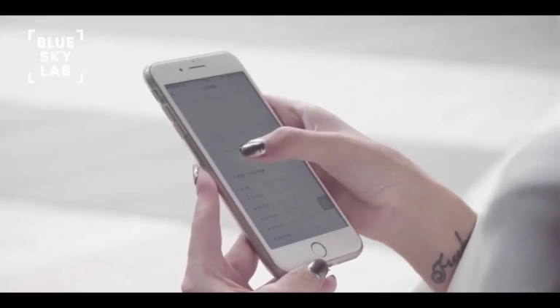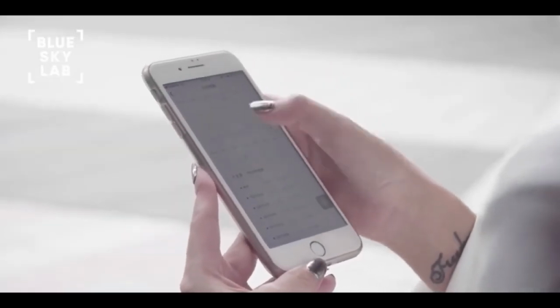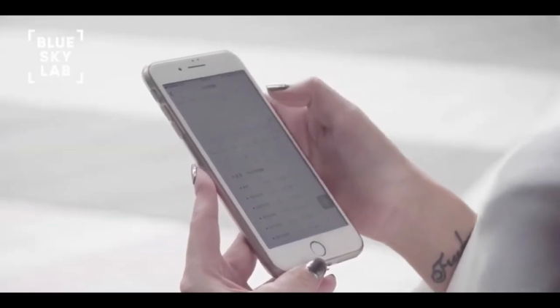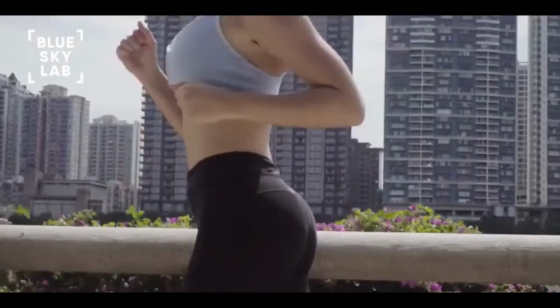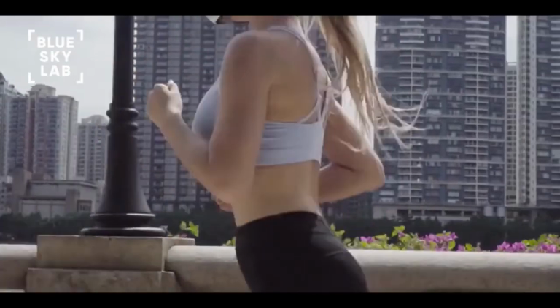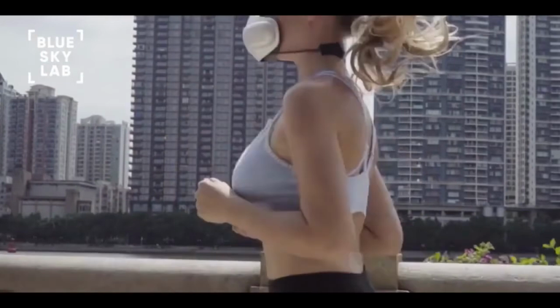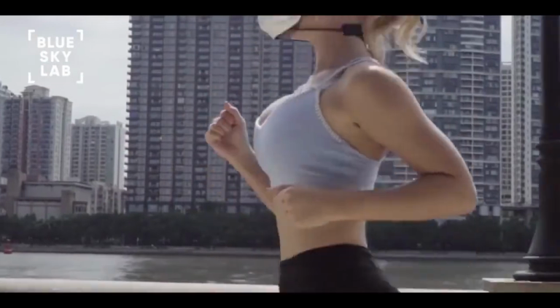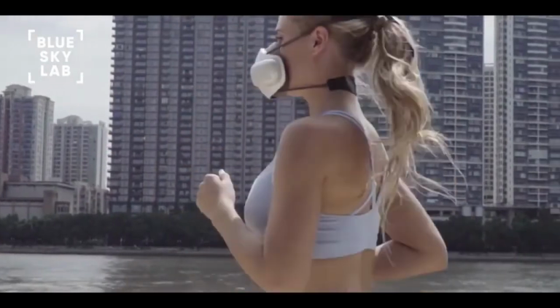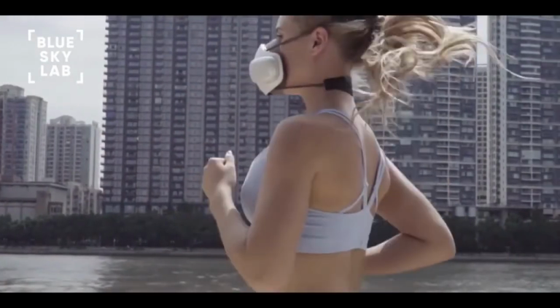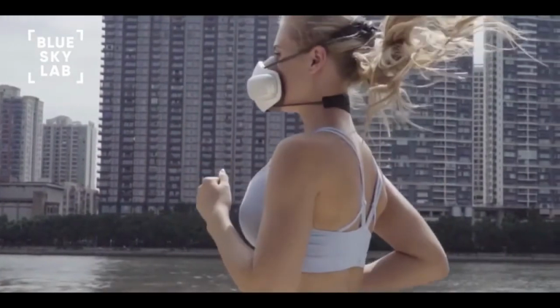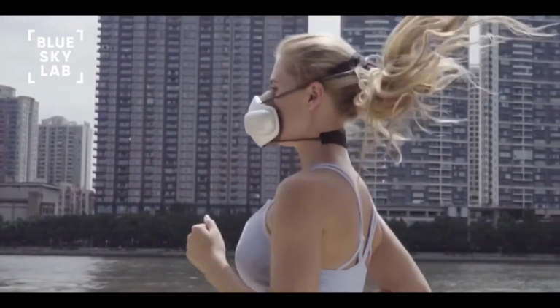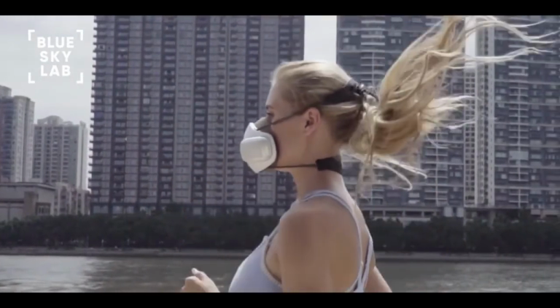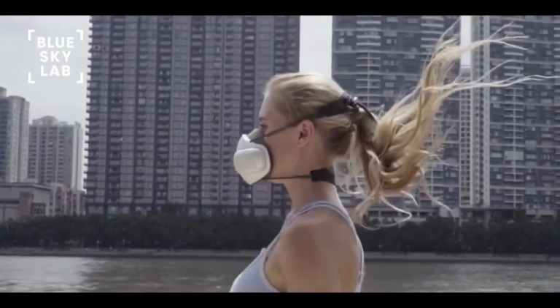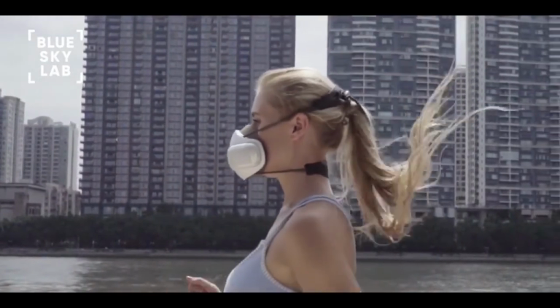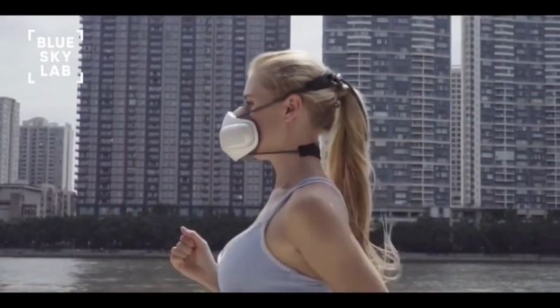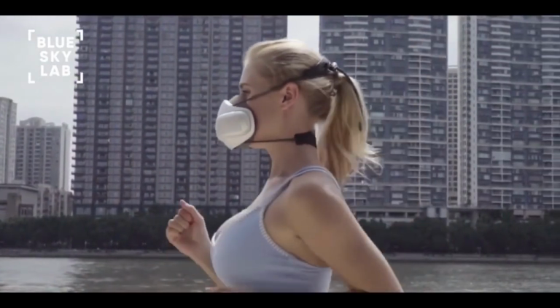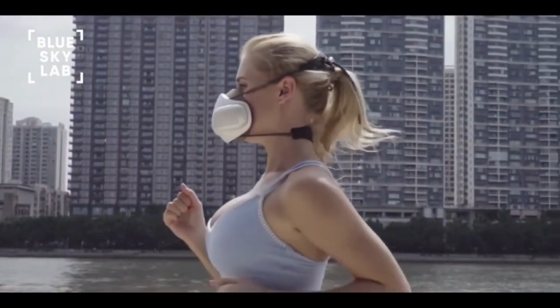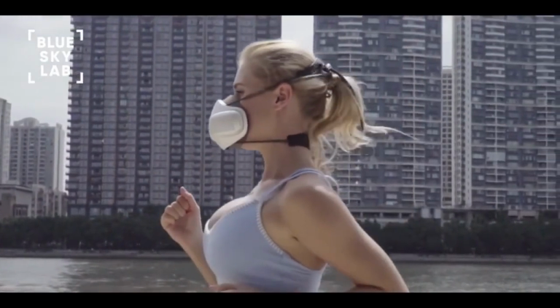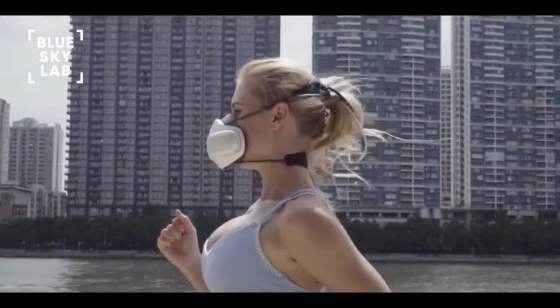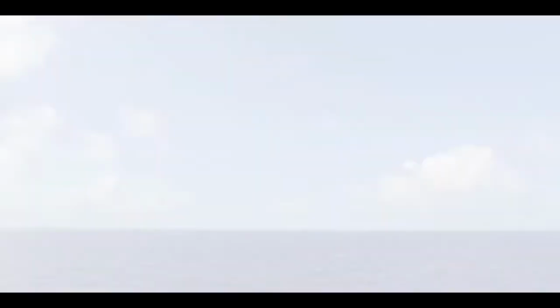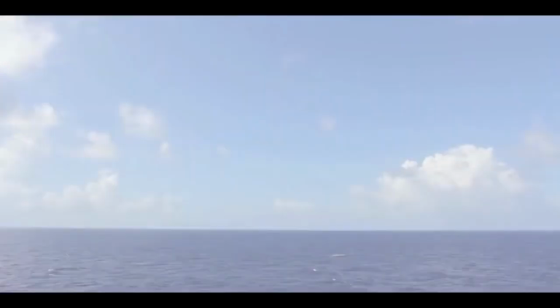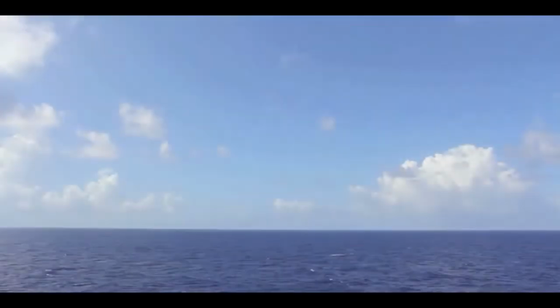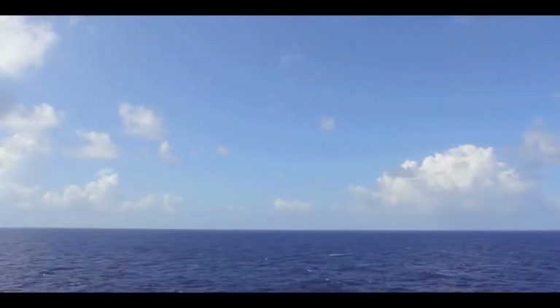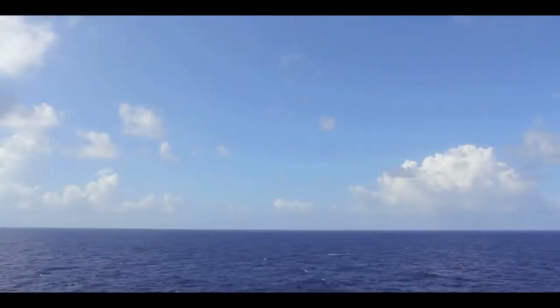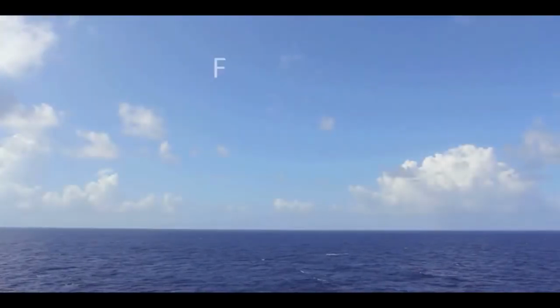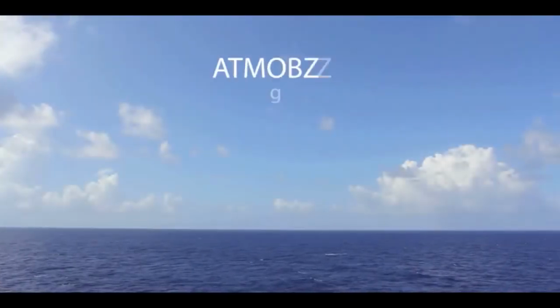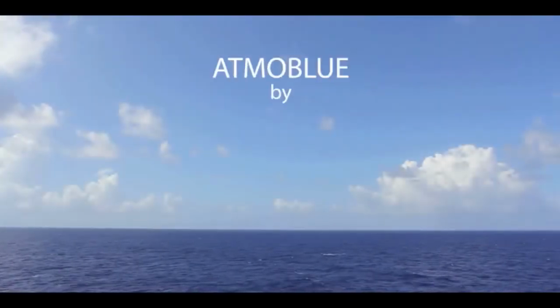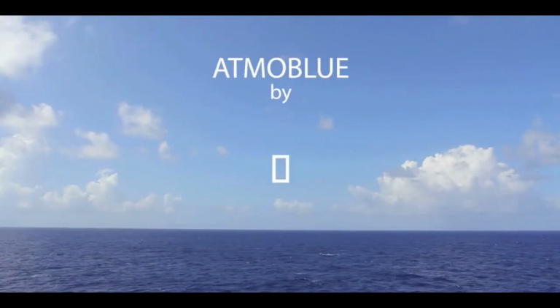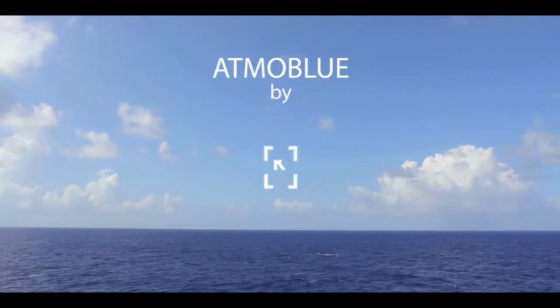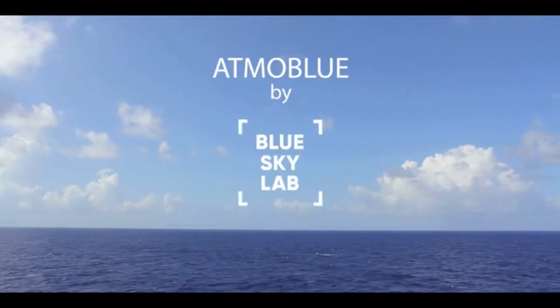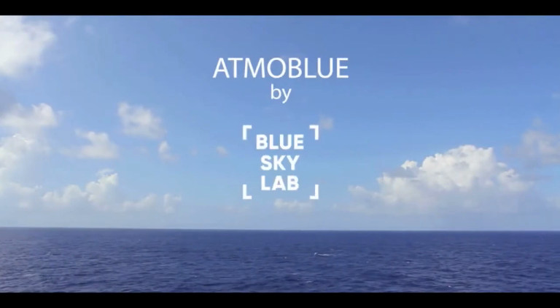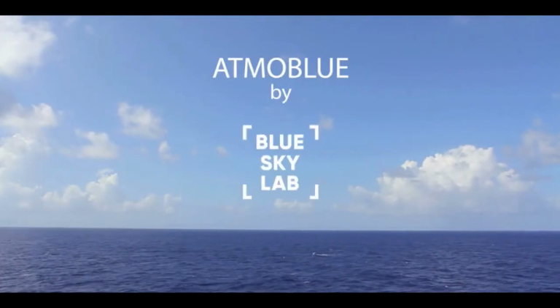We're so excited to bring Atmo Blue to you and look forward to your support. Atmo Blue — clean air for all.